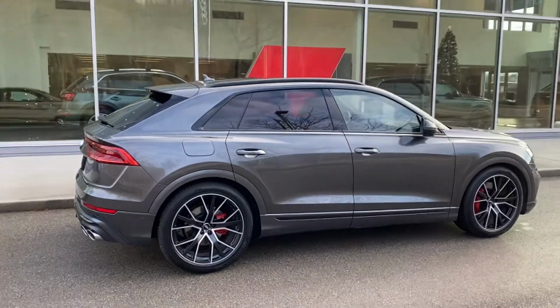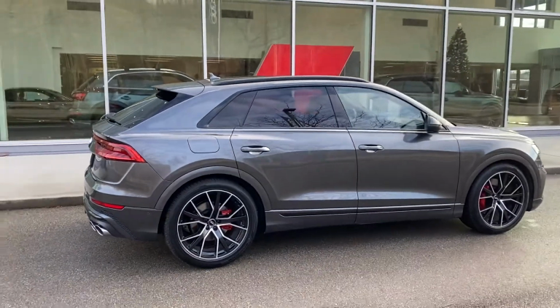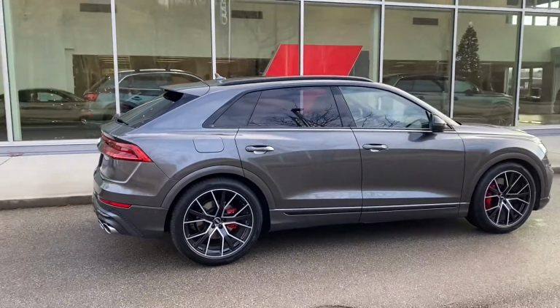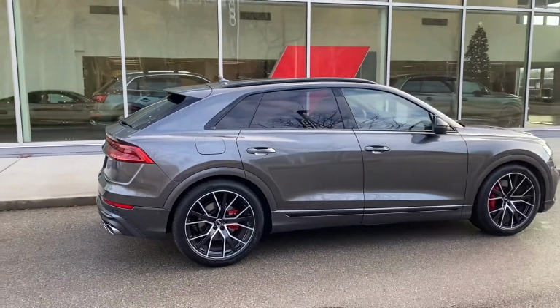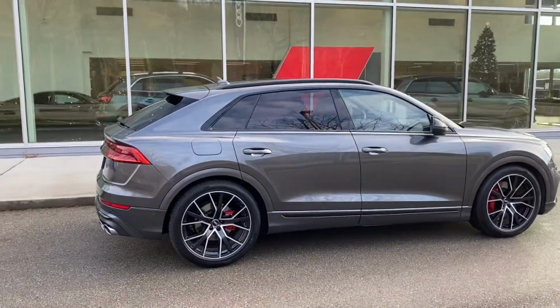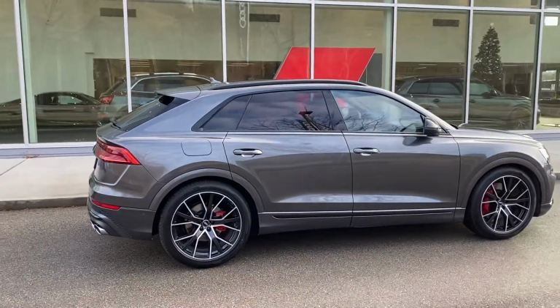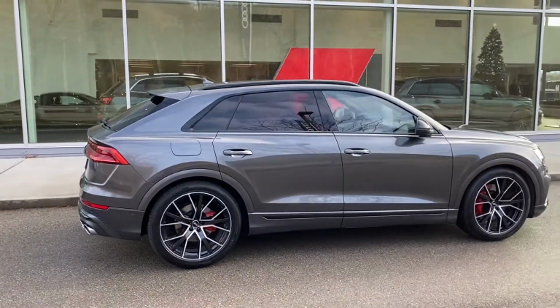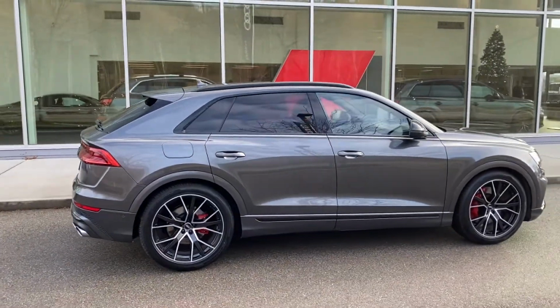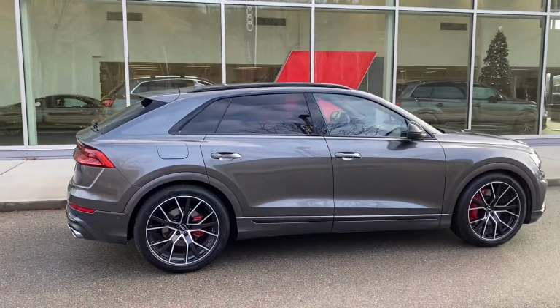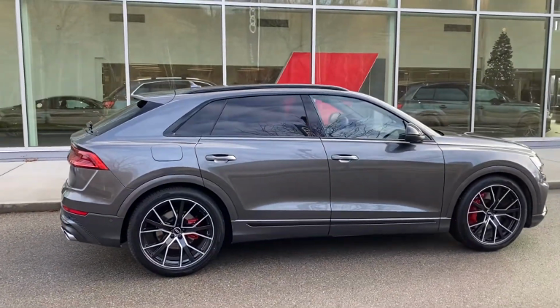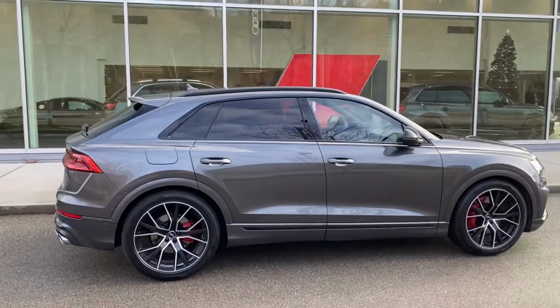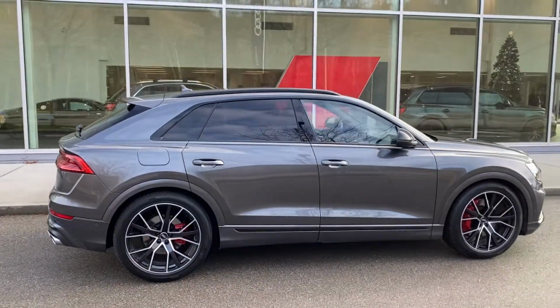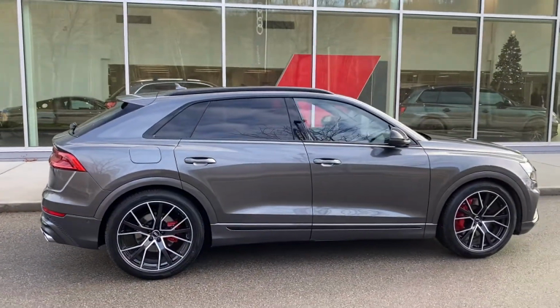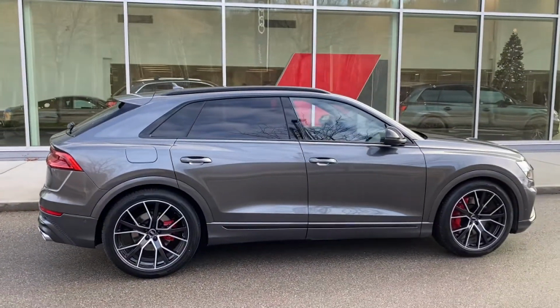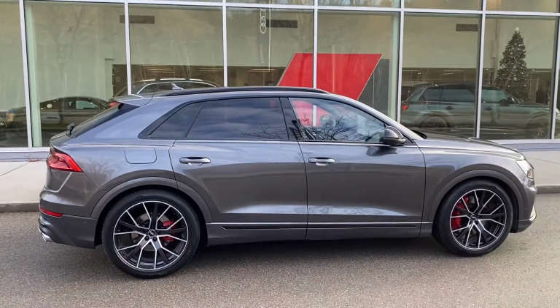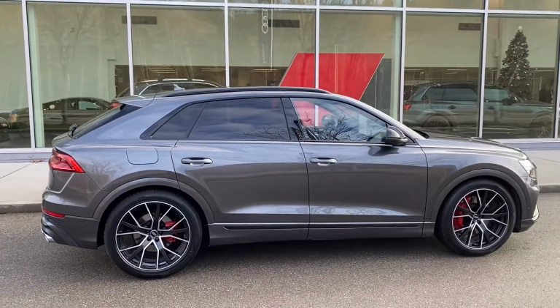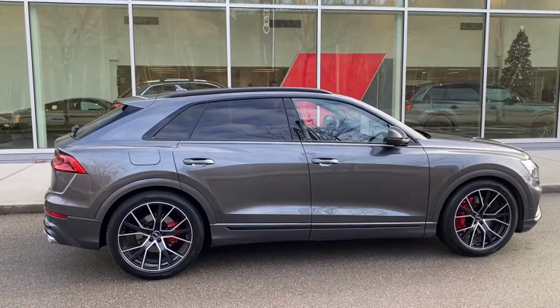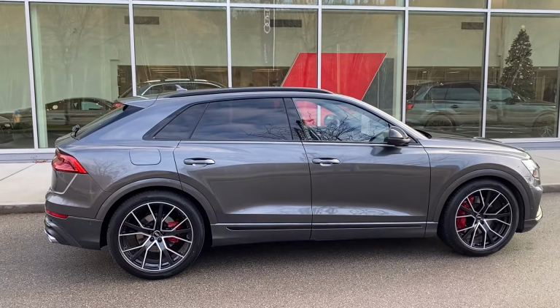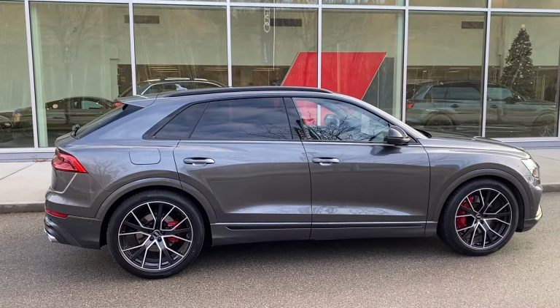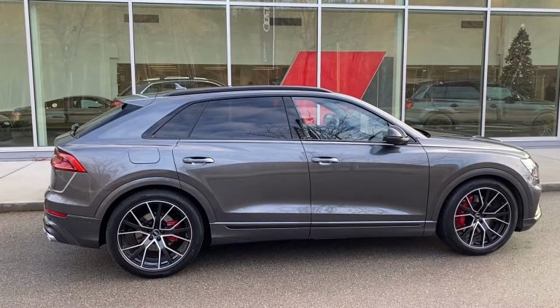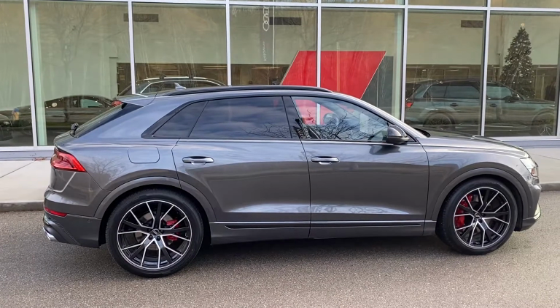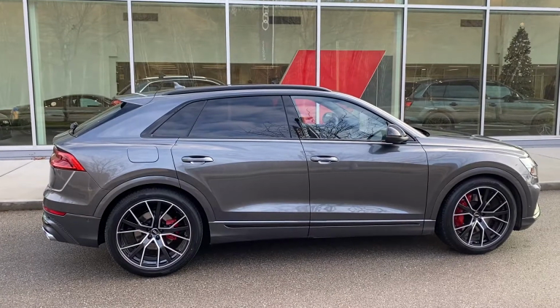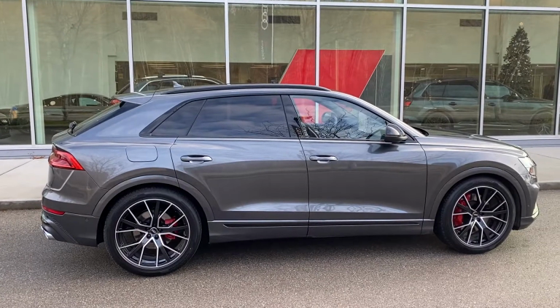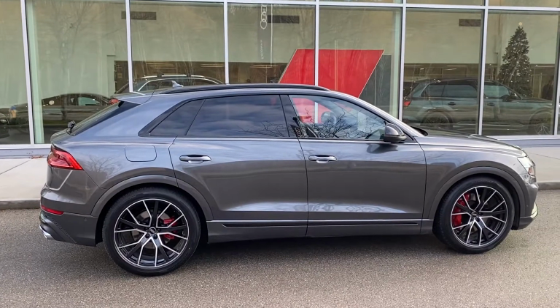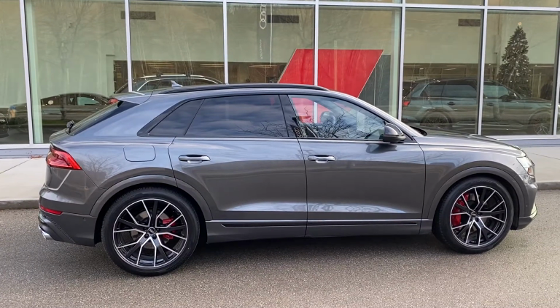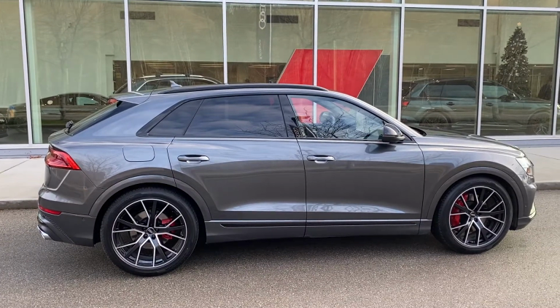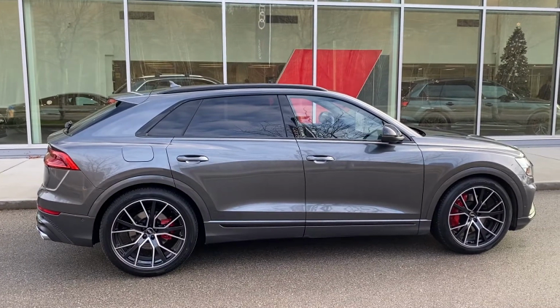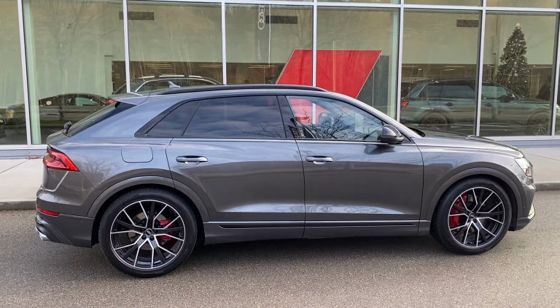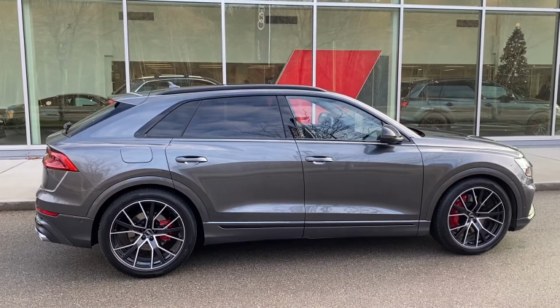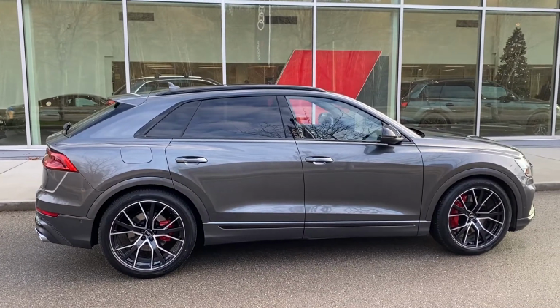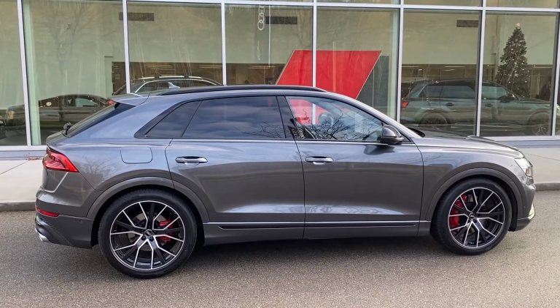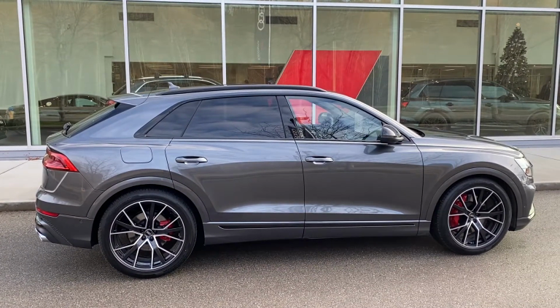It's here at Audi Kelowna. Give me a call — we'll set it up for a drive for you.